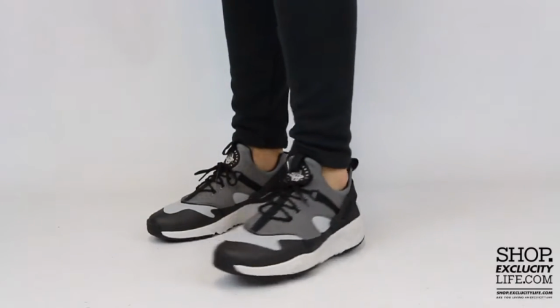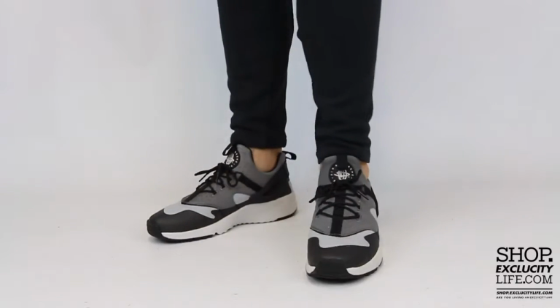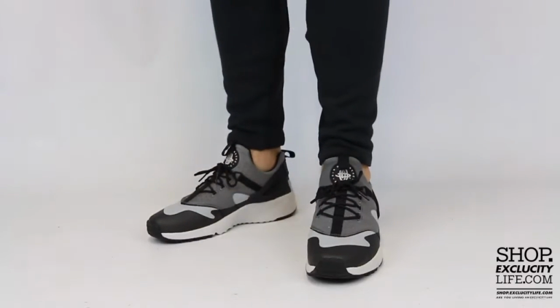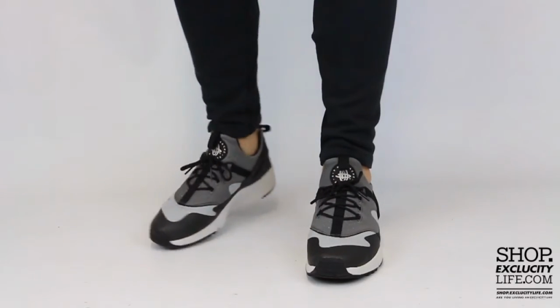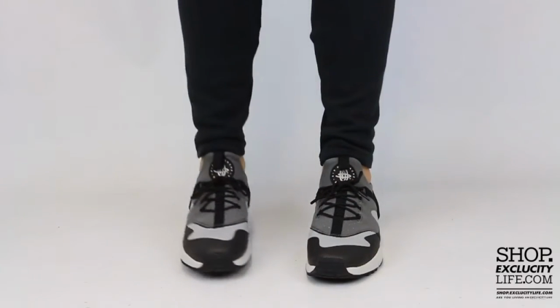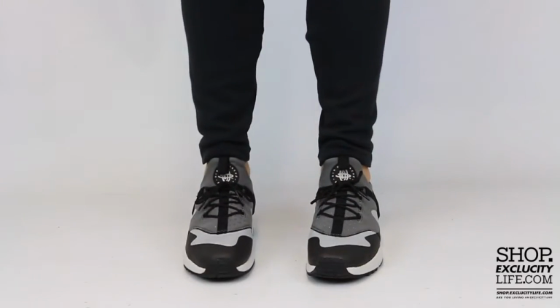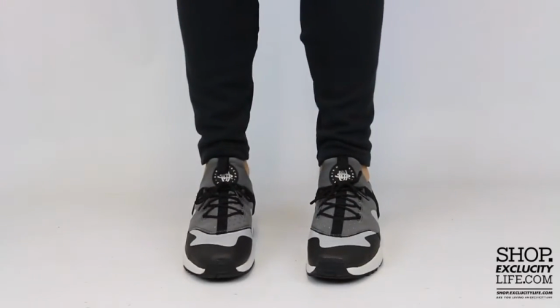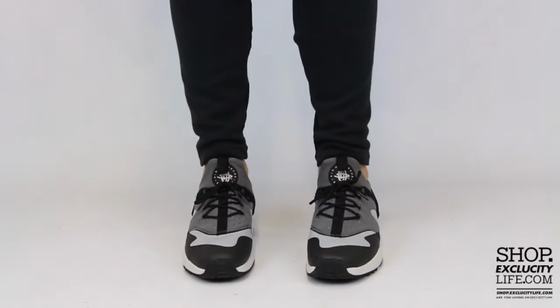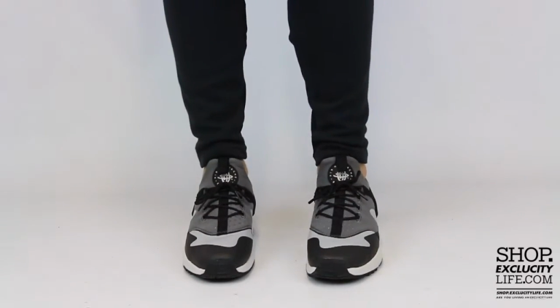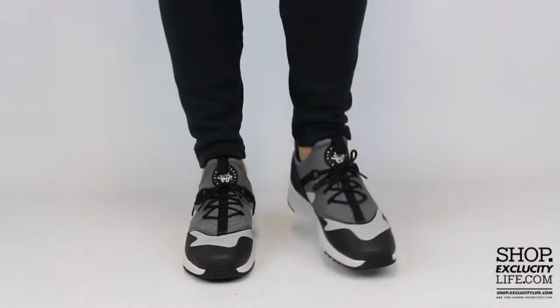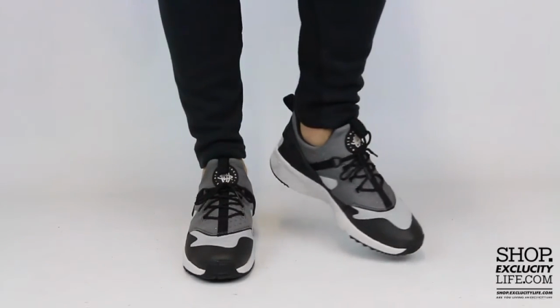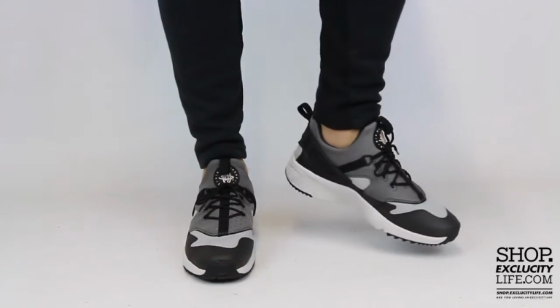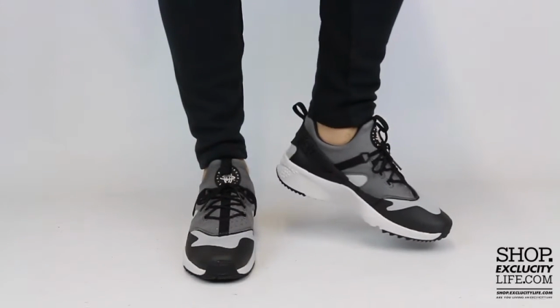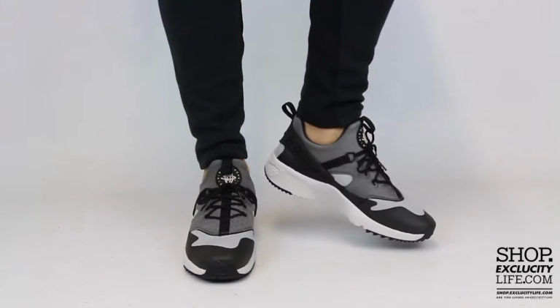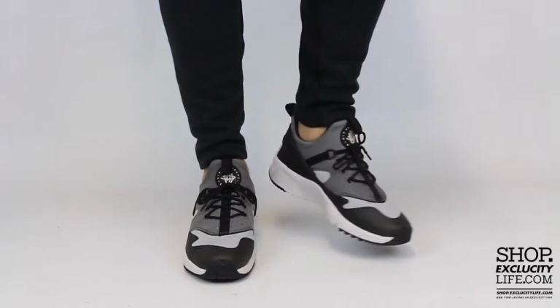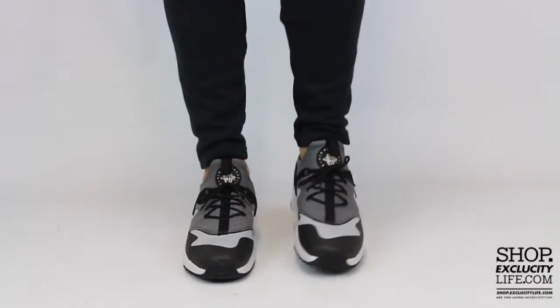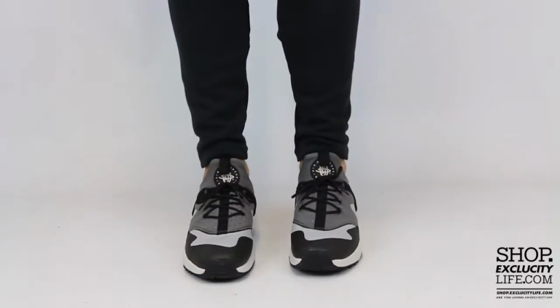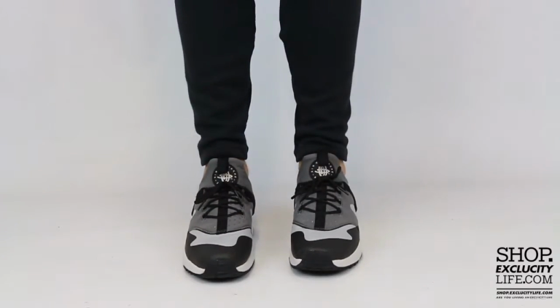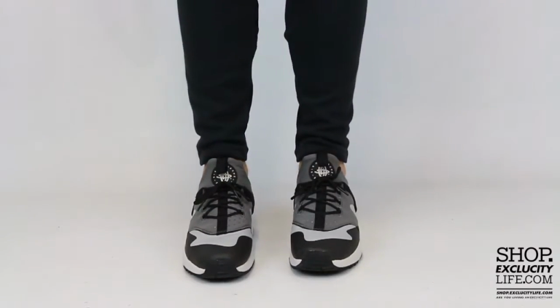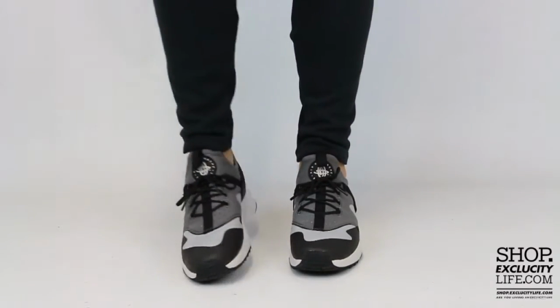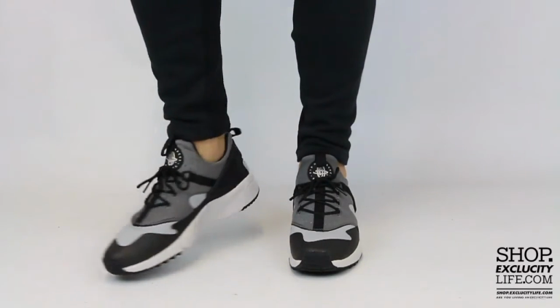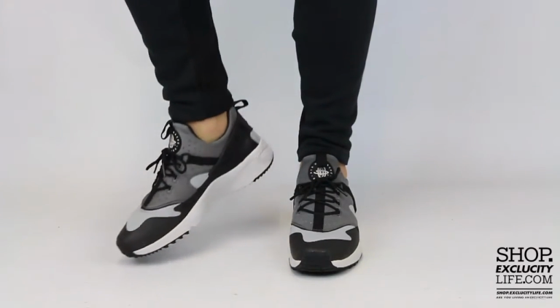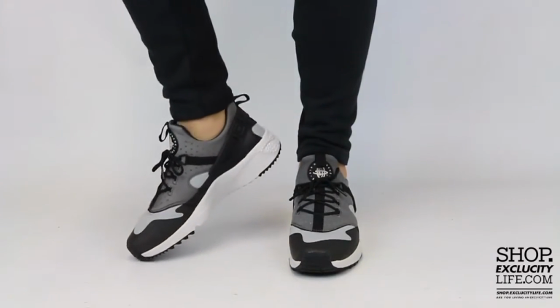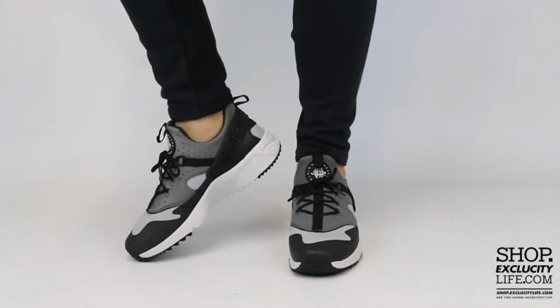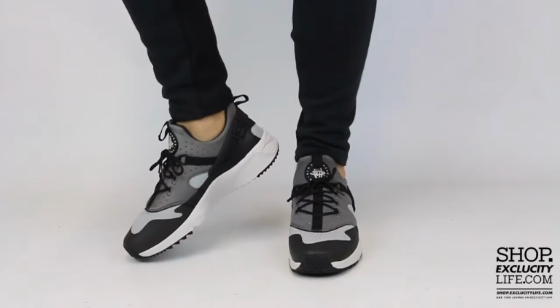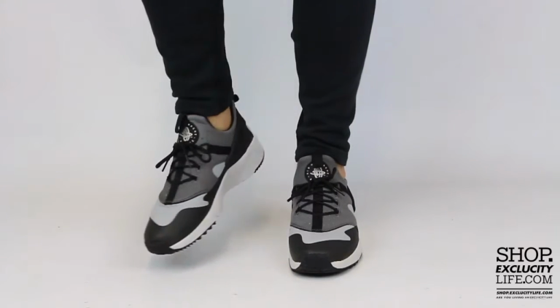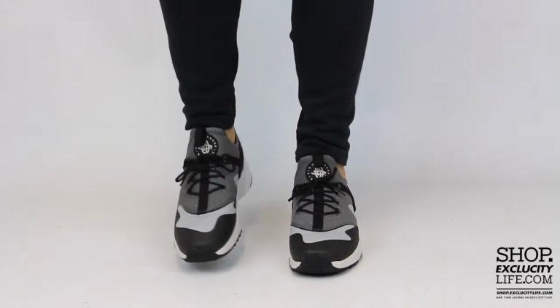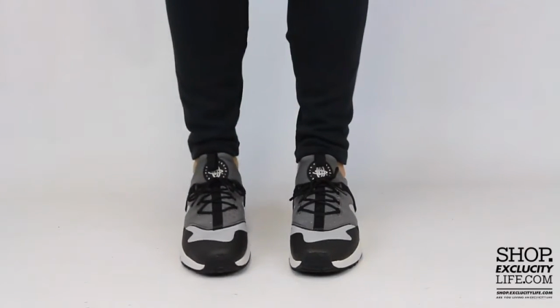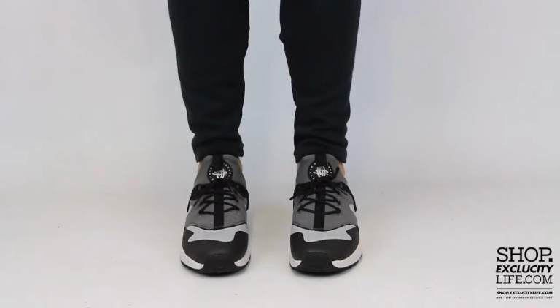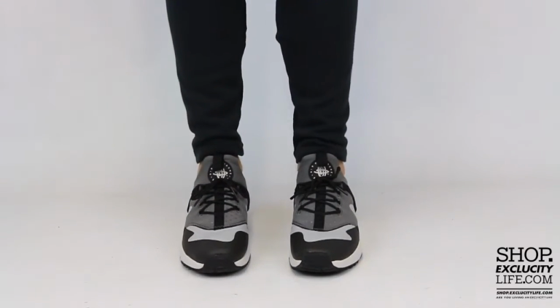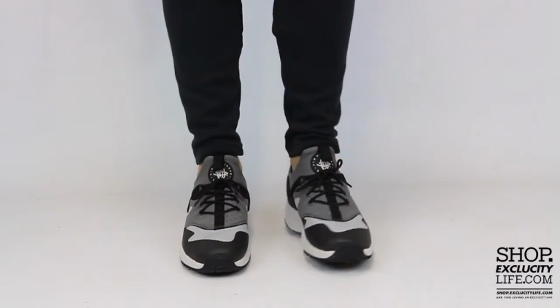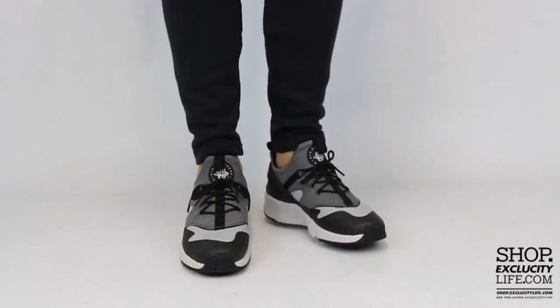We did do an unboxing video for the shoe and we are filming in HD, so switch your settings at the bottom of this video to get a better look at the shoe.